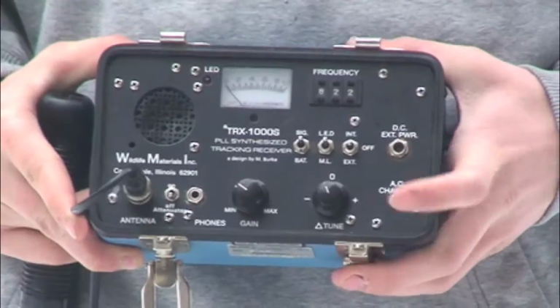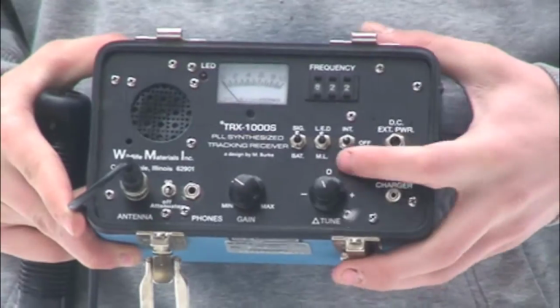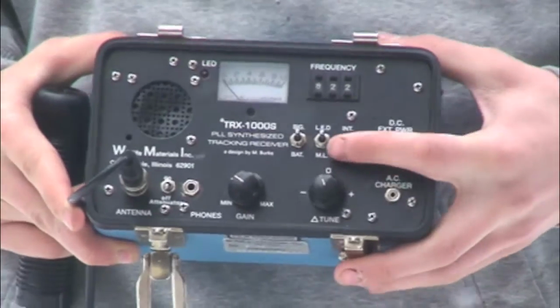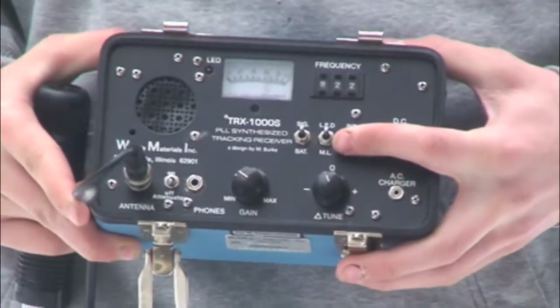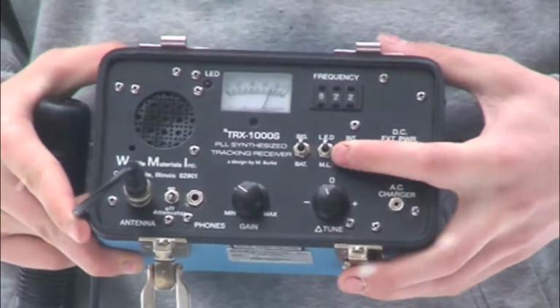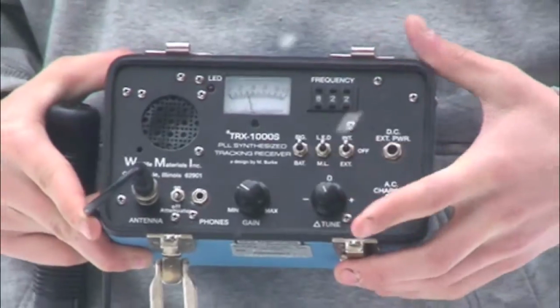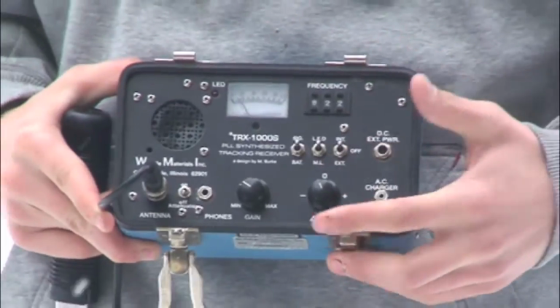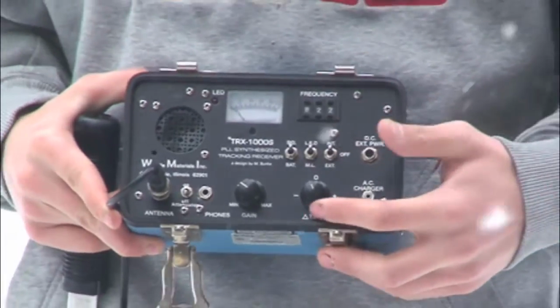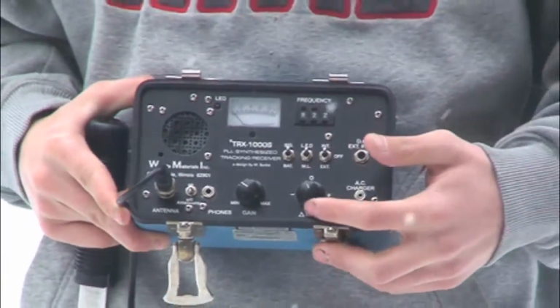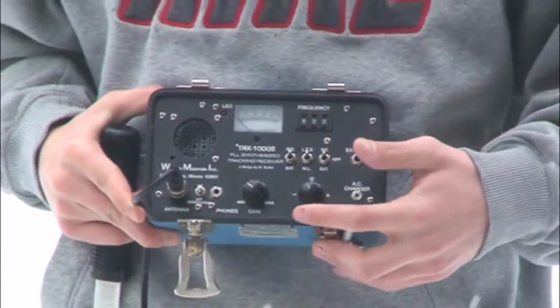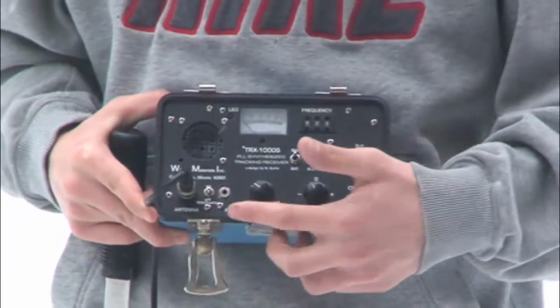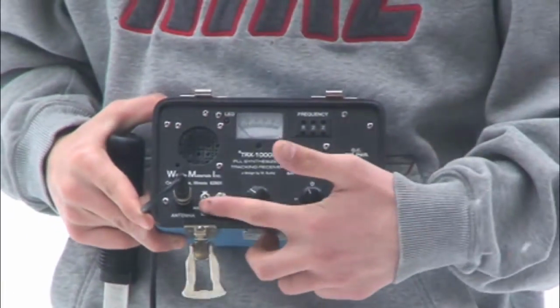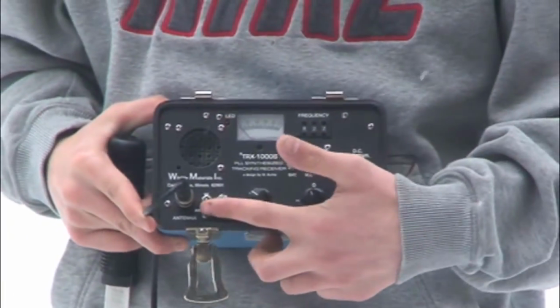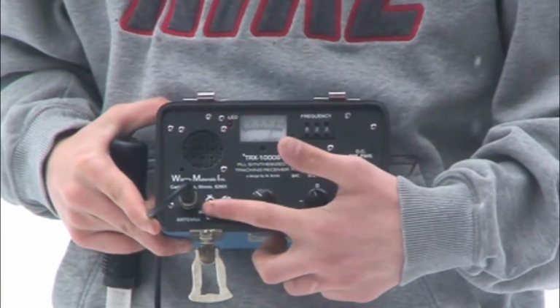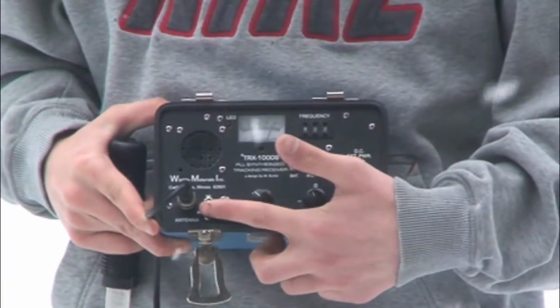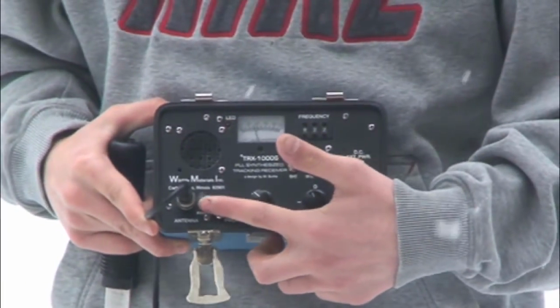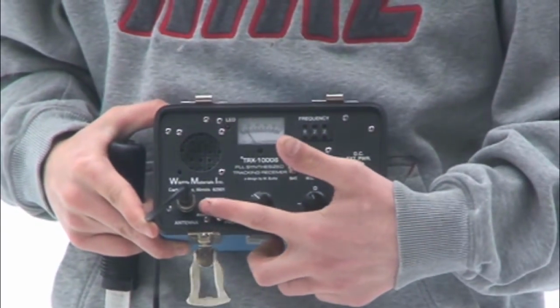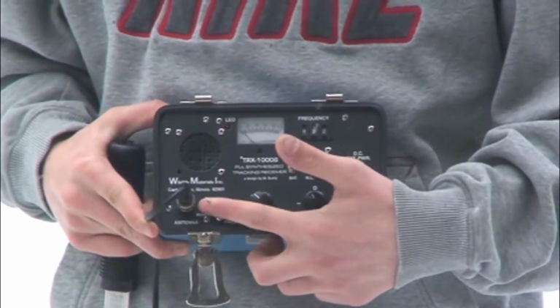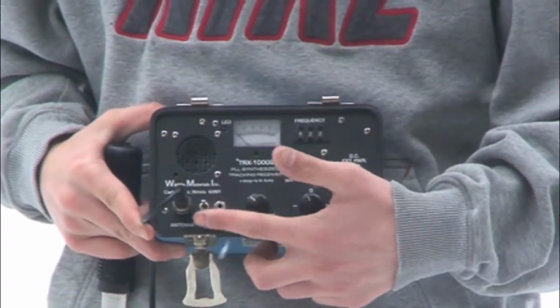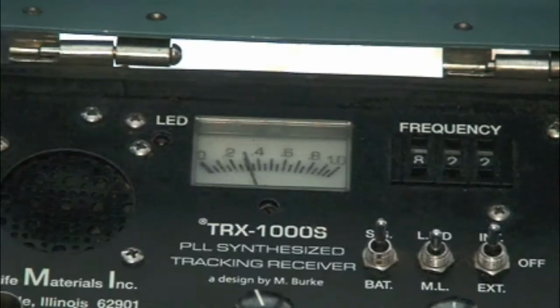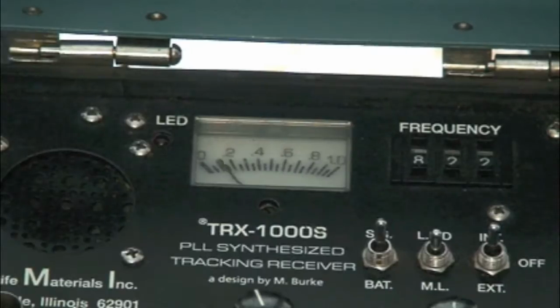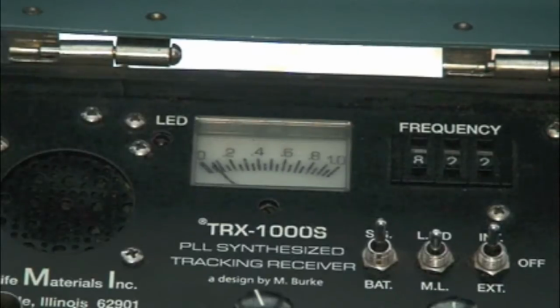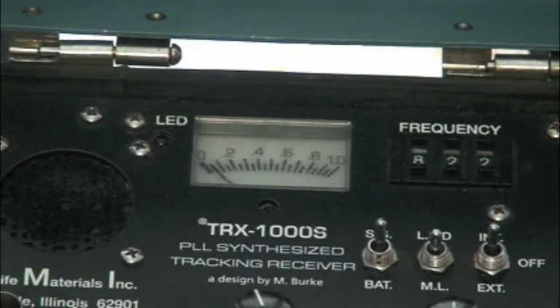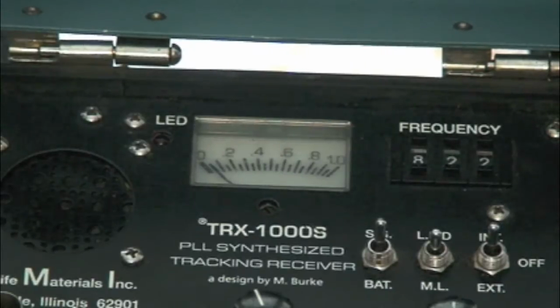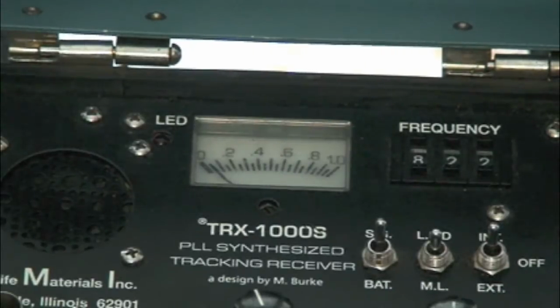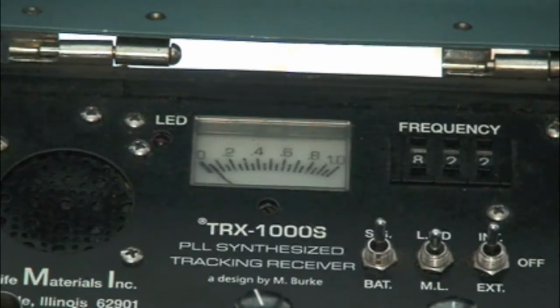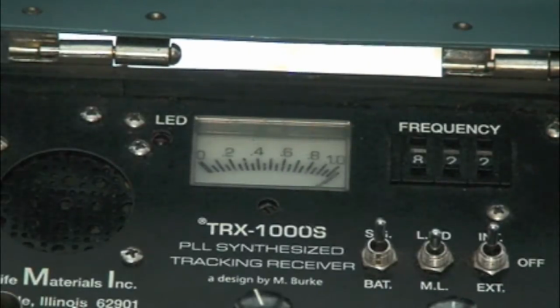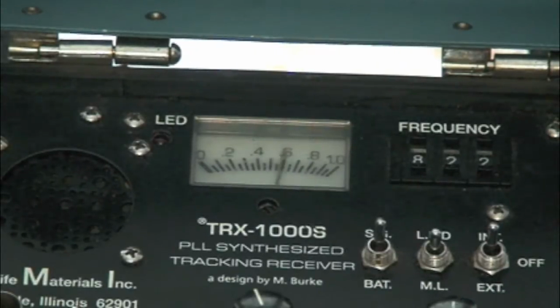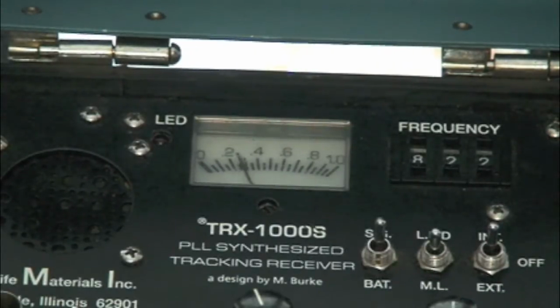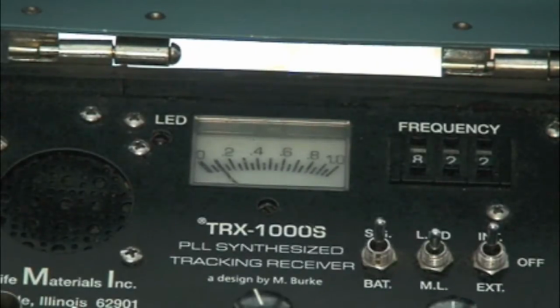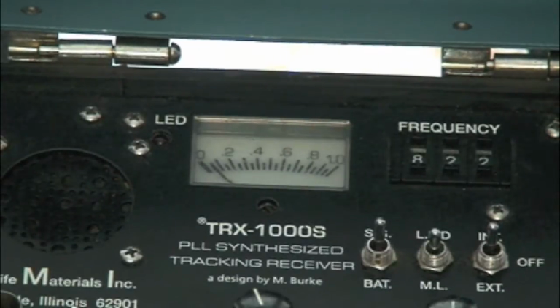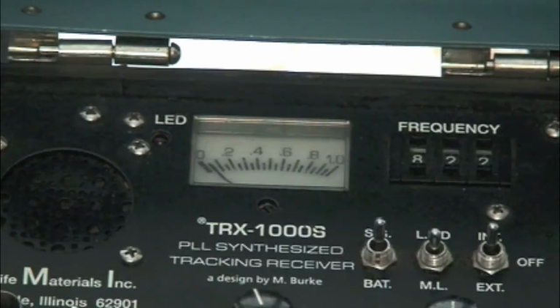The attenuator reduces the strength of the received signal, allowing you to reduce the cone size.